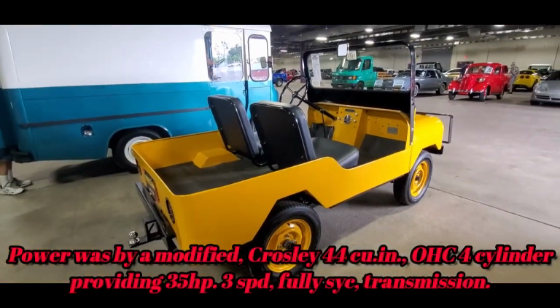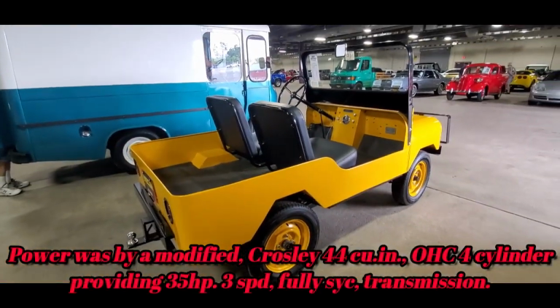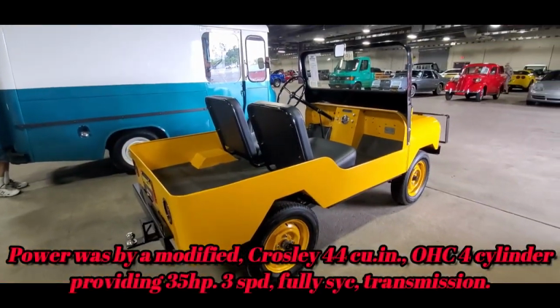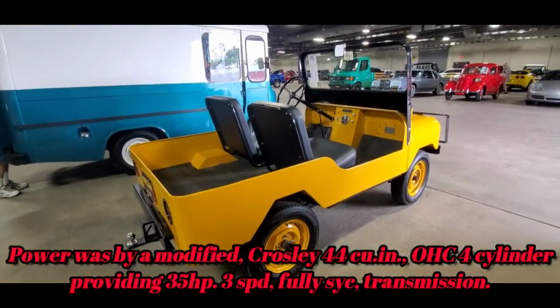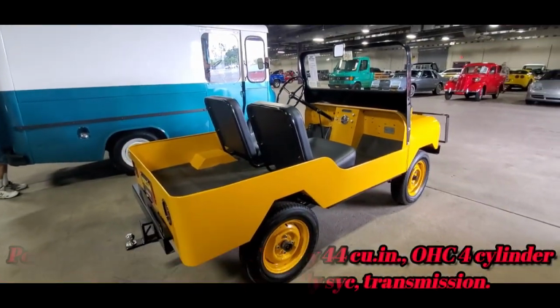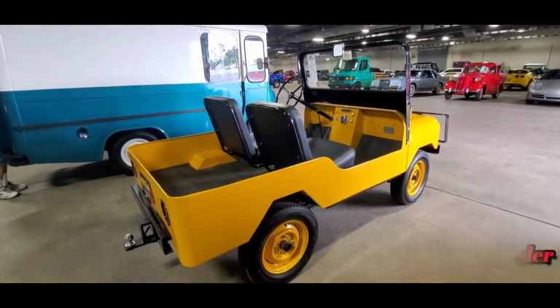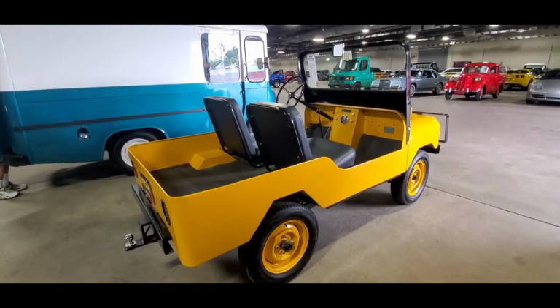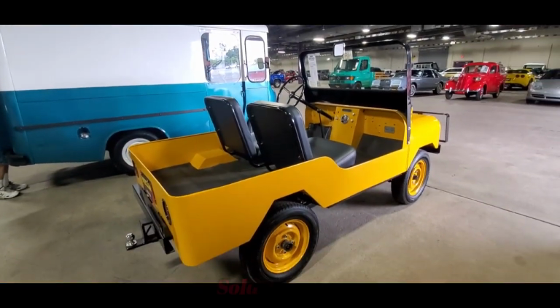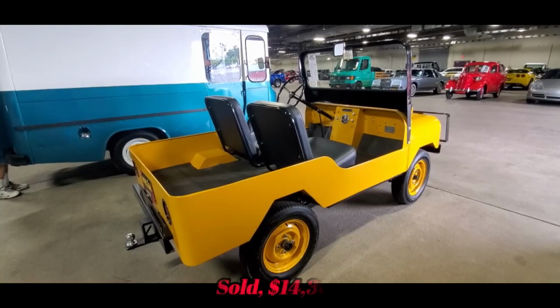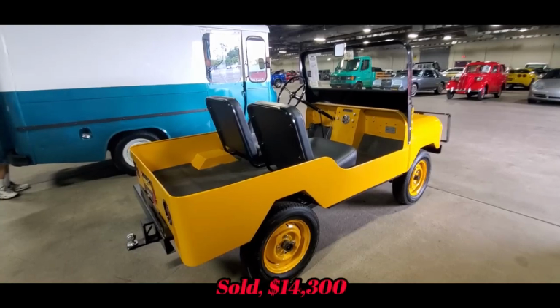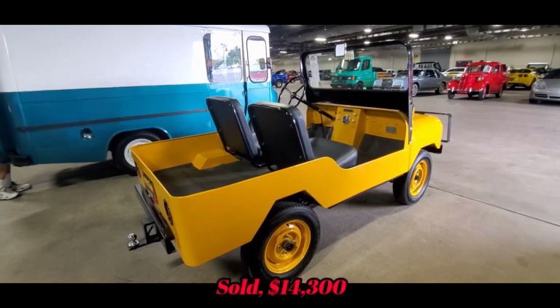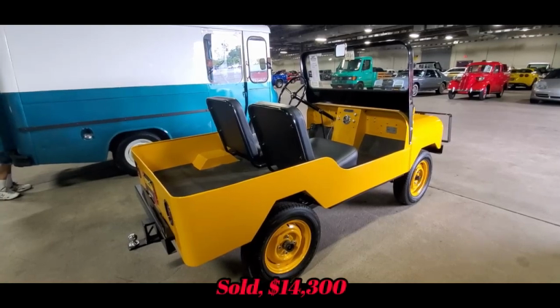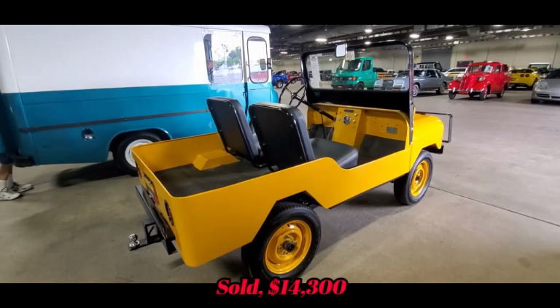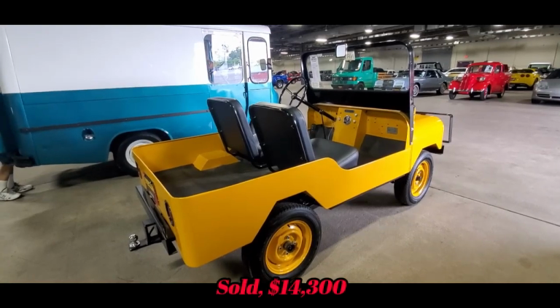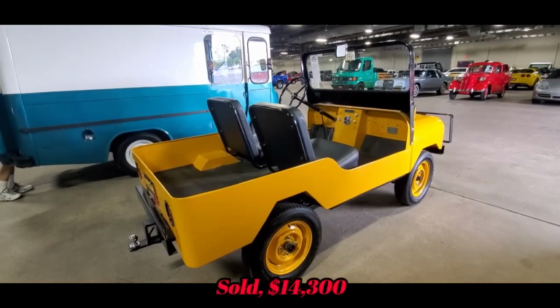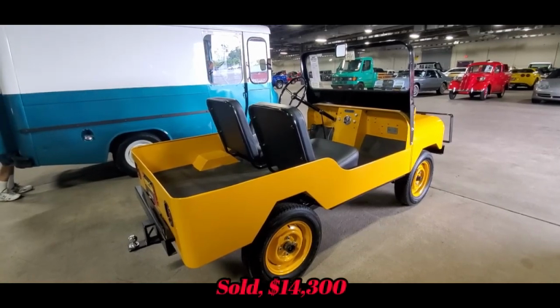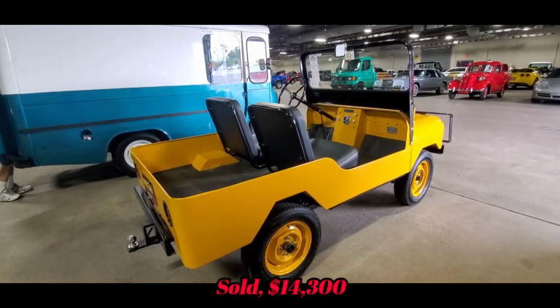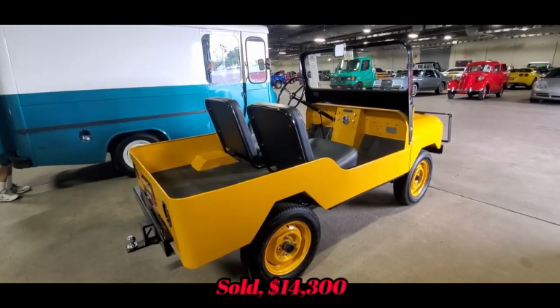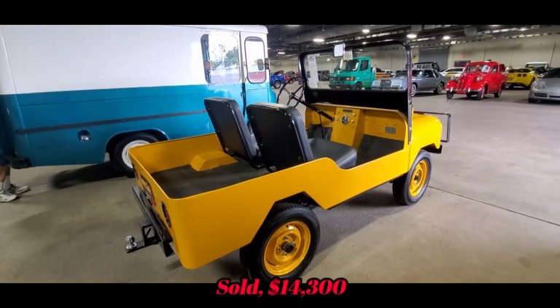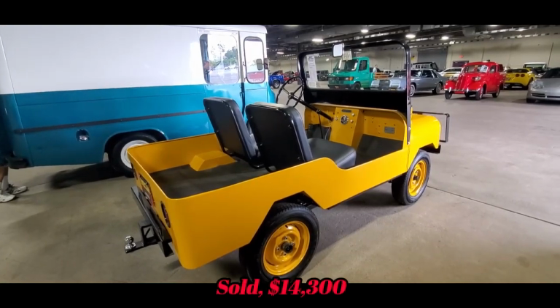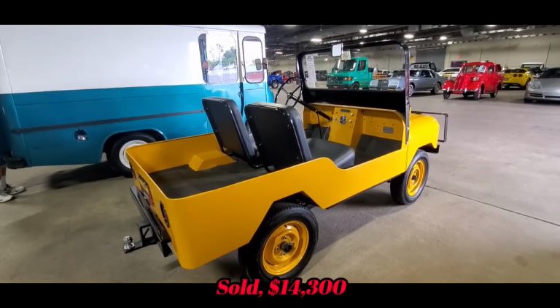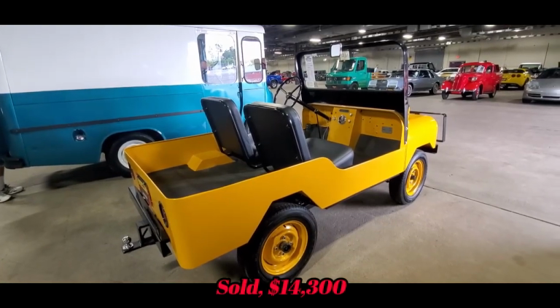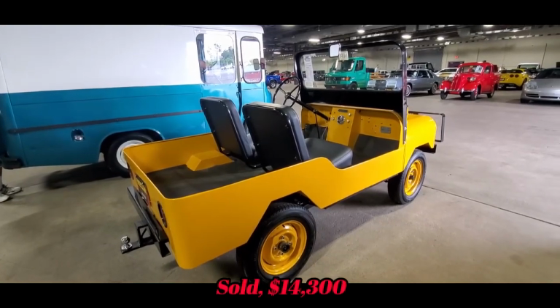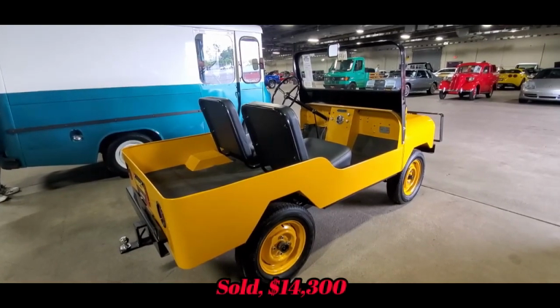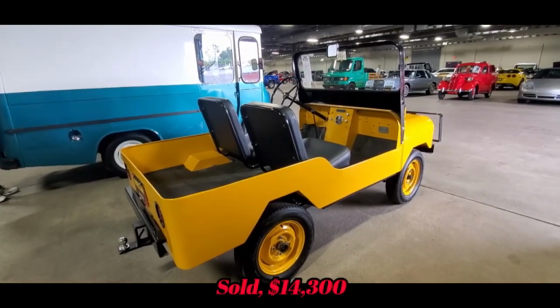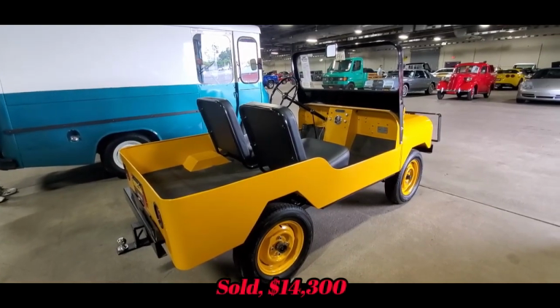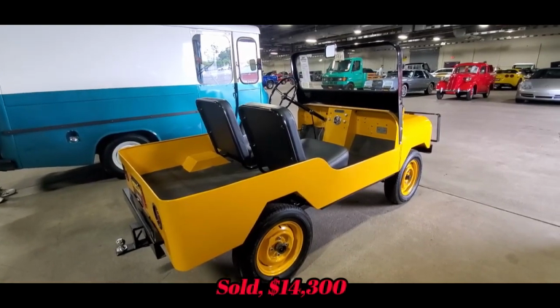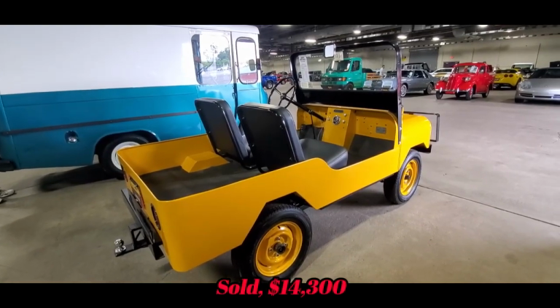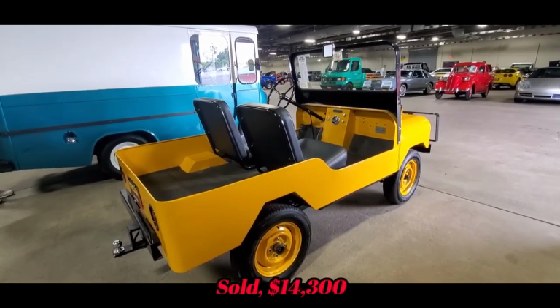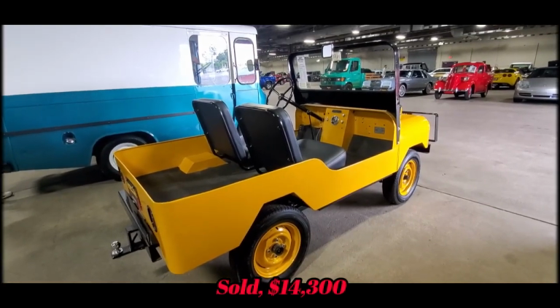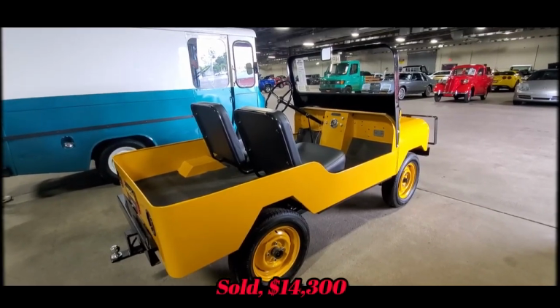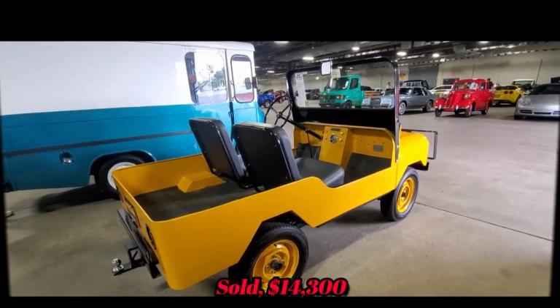This is going to be up at auction Thursday at the Mecham Auction in Harrisburg.